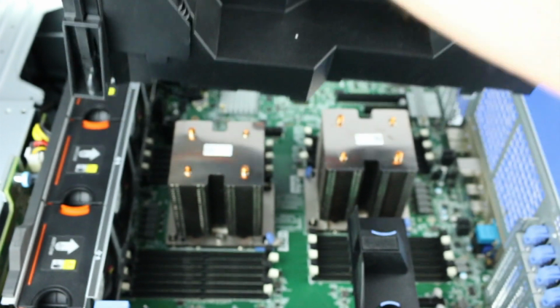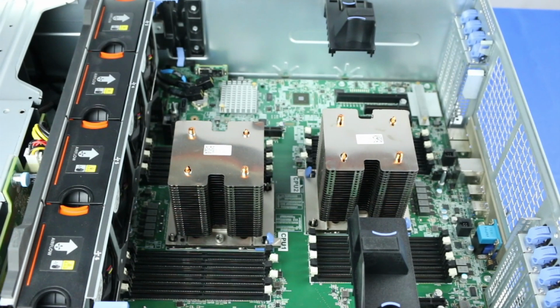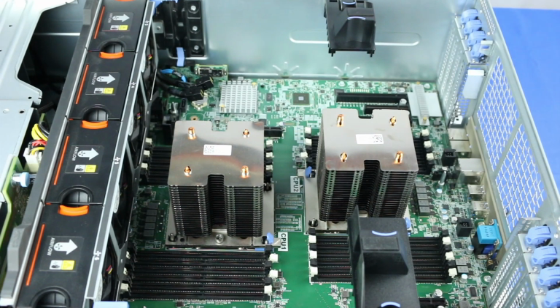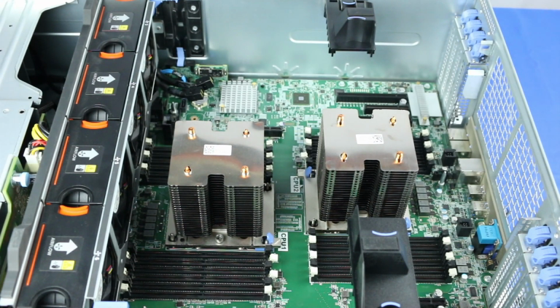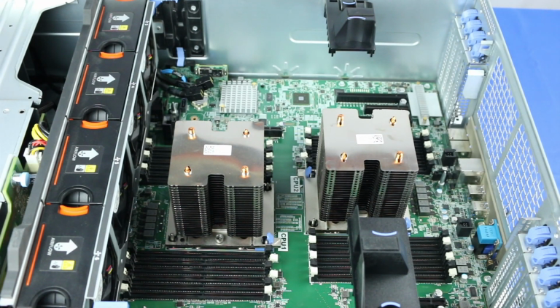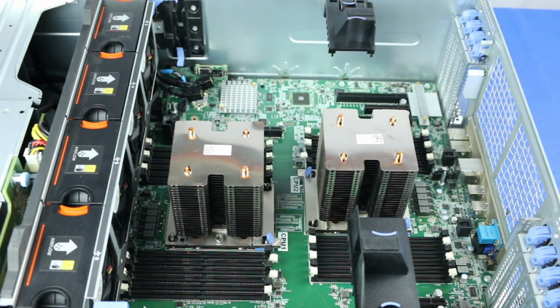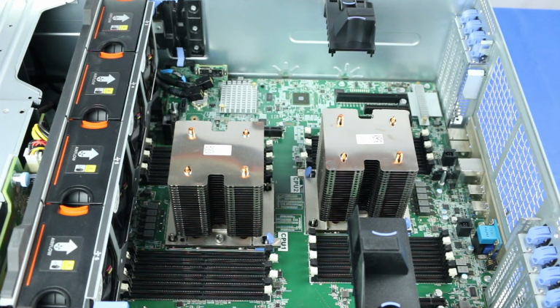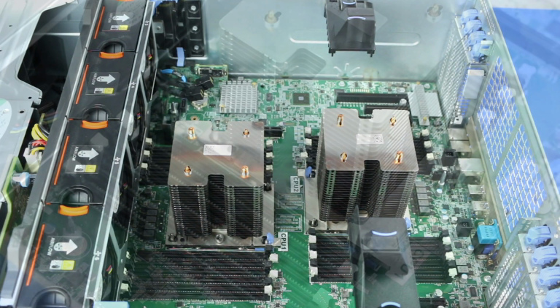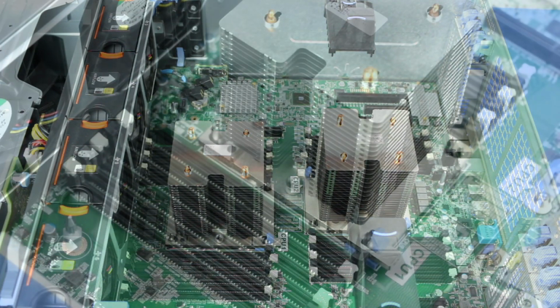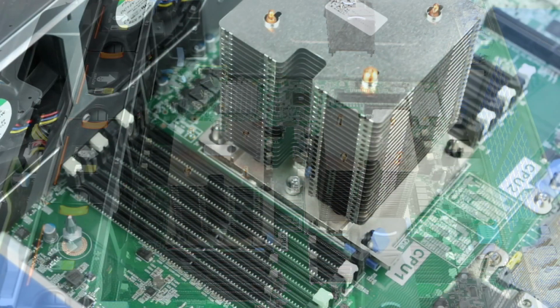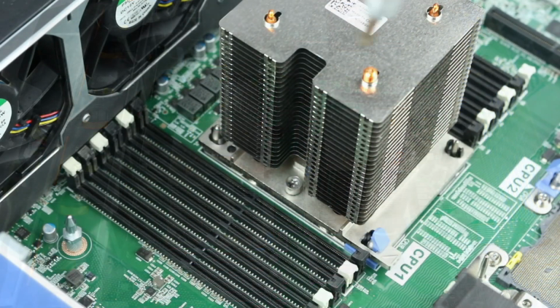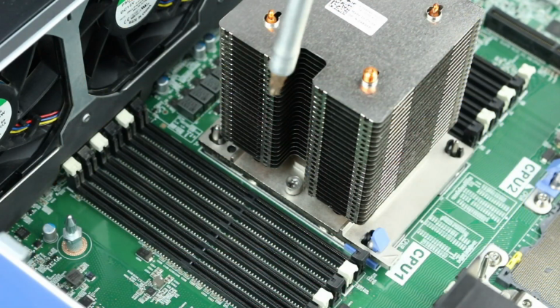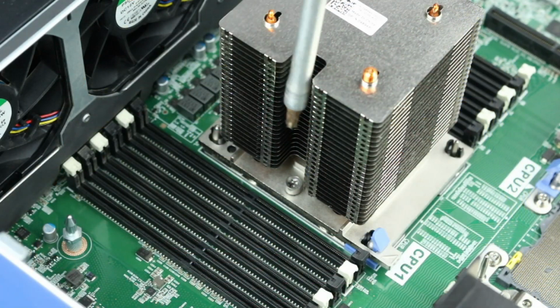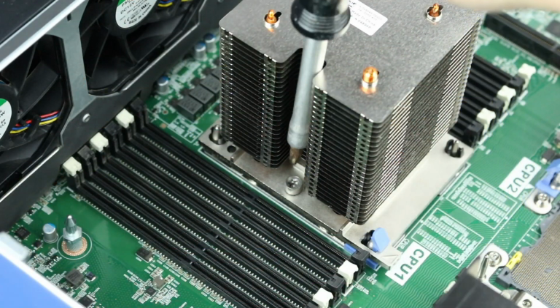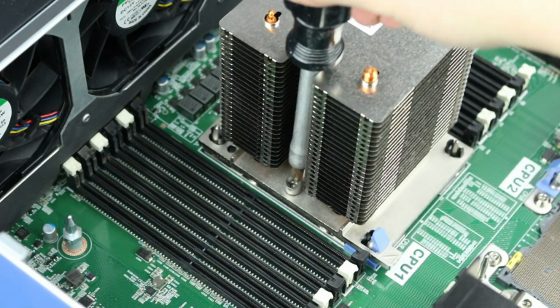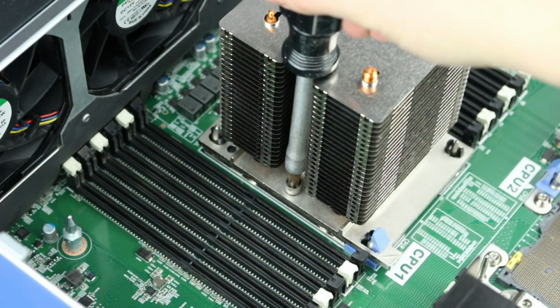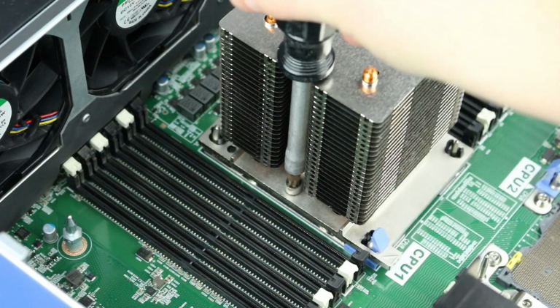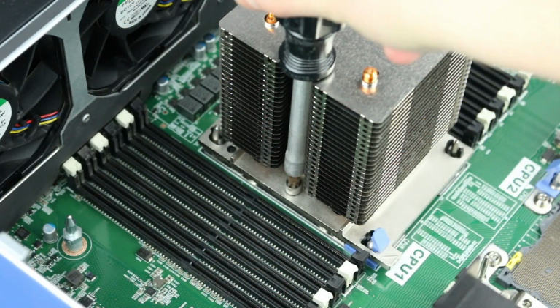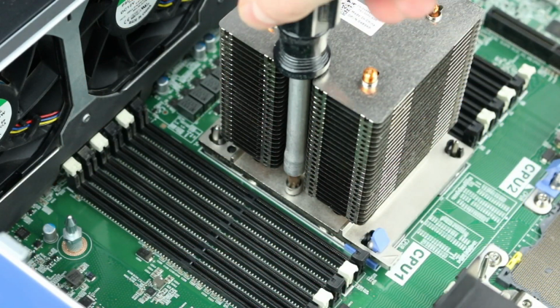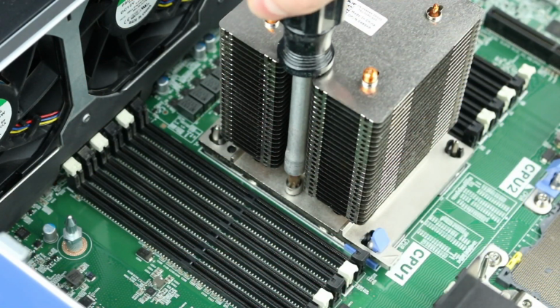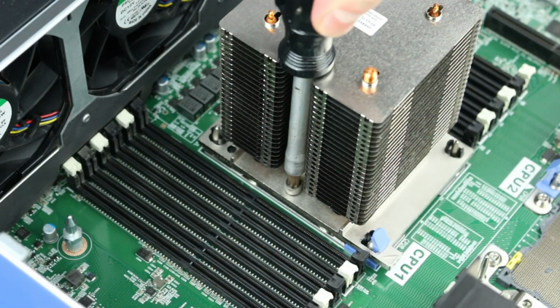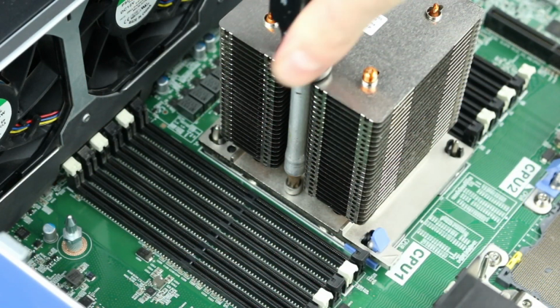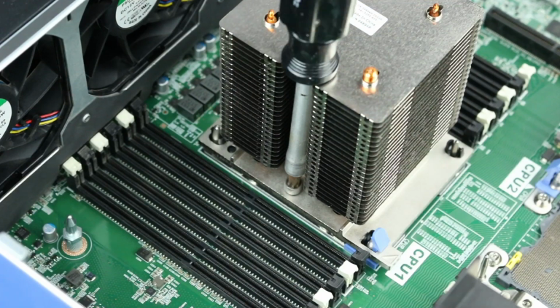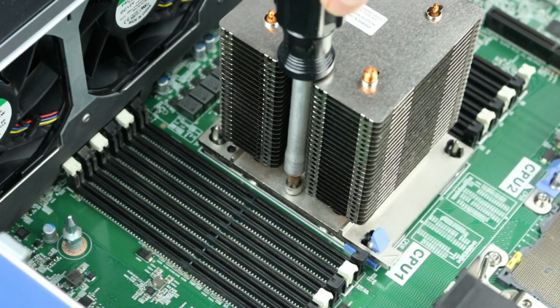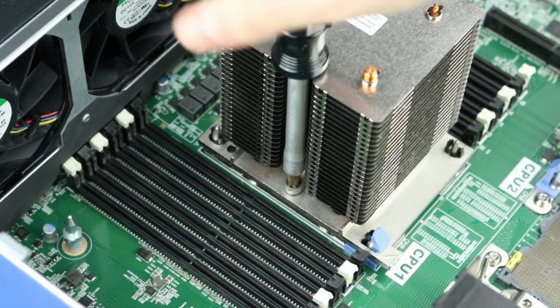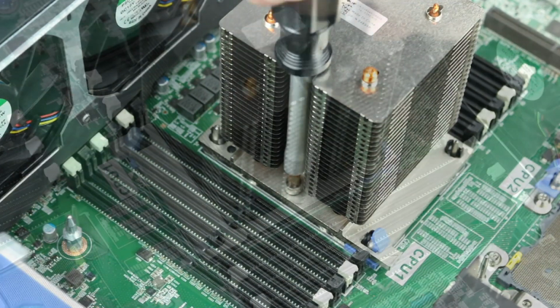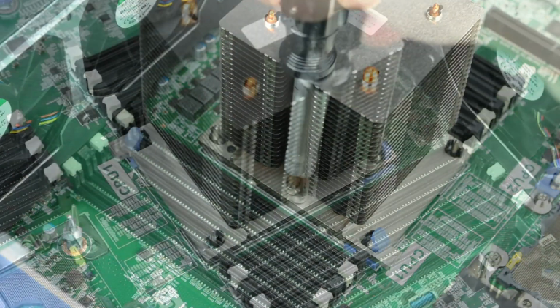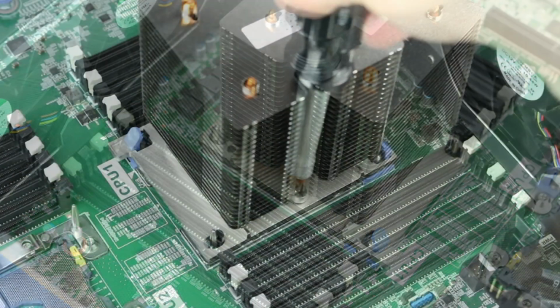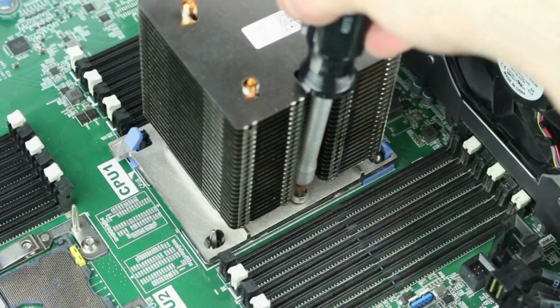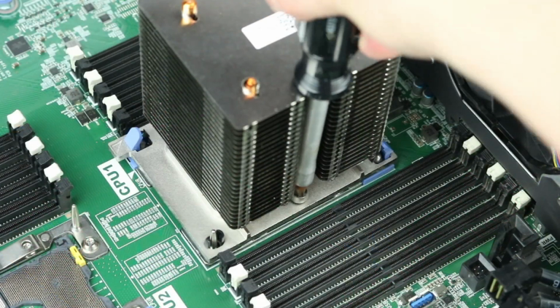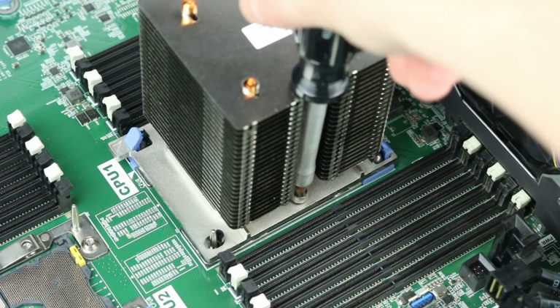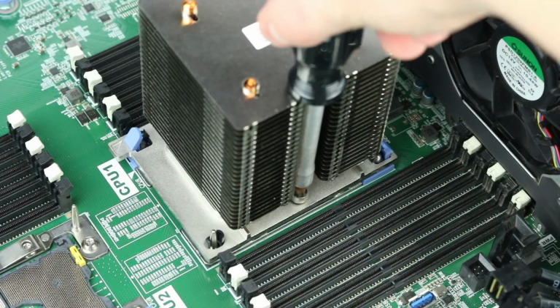Using a Torx head screwdriver, remove the two screws from the heatsink and then press in the two blue tabs on either side to detach the heatsink from the motherboard.